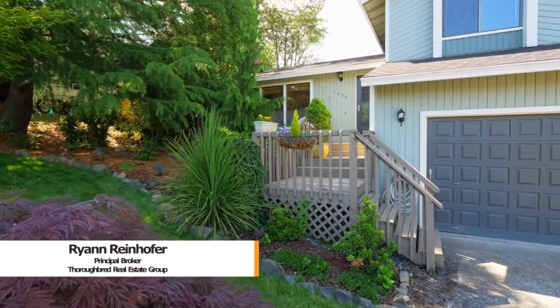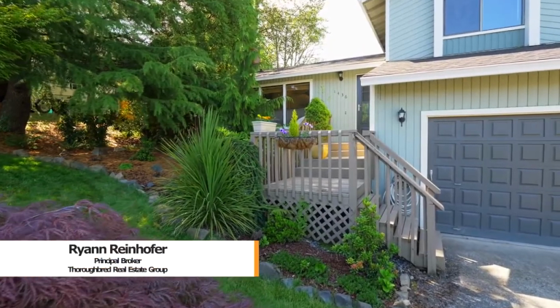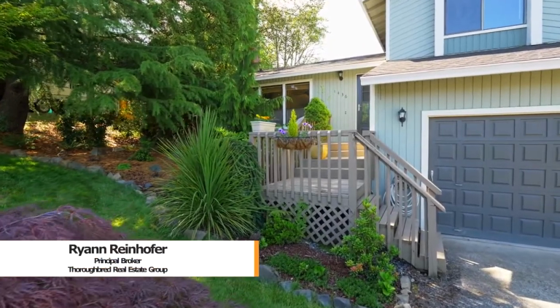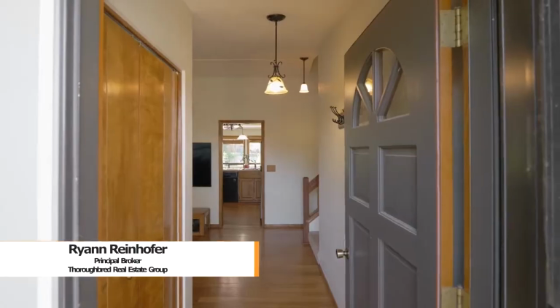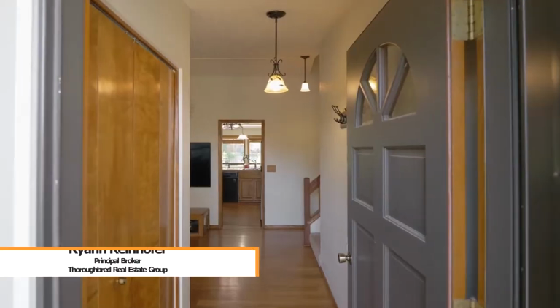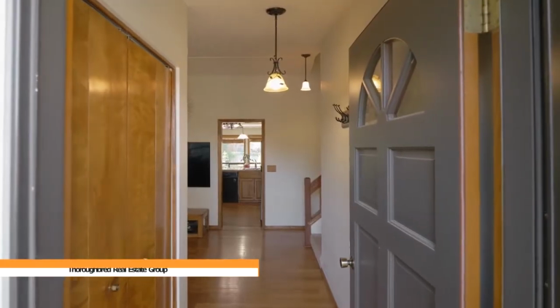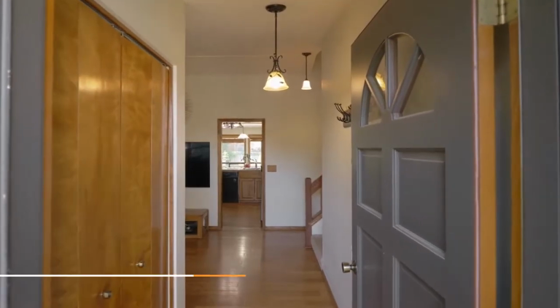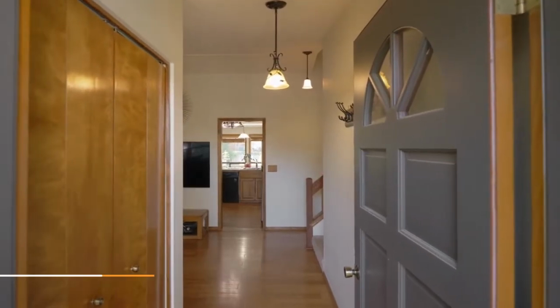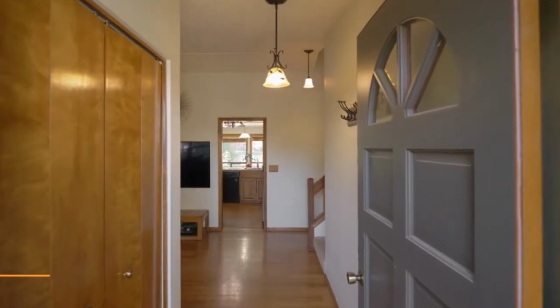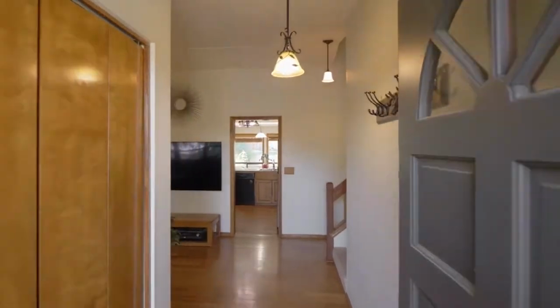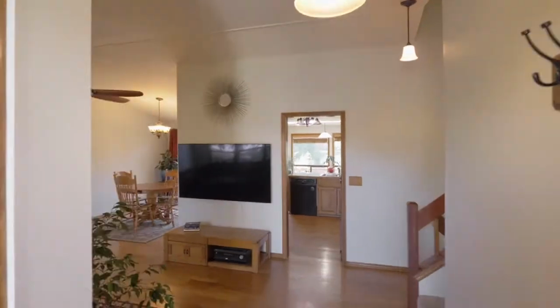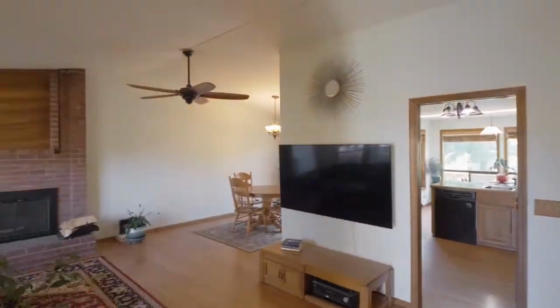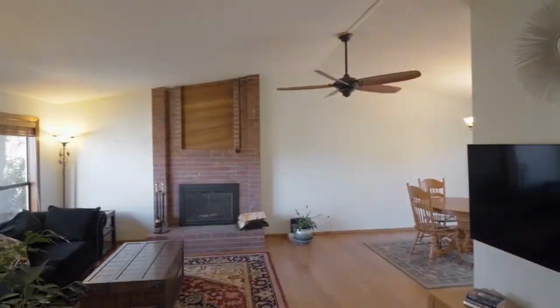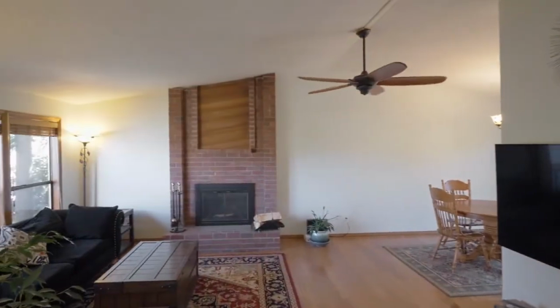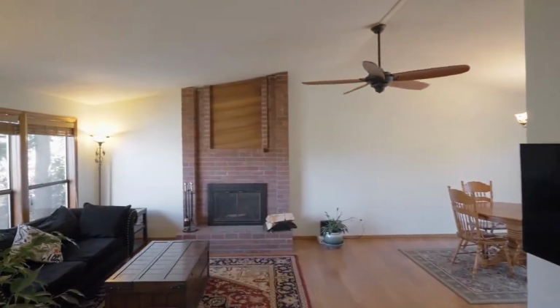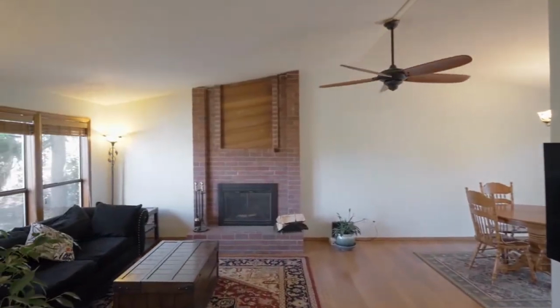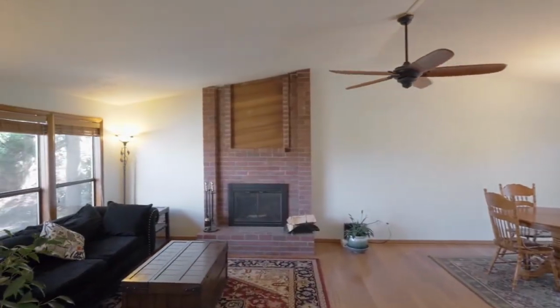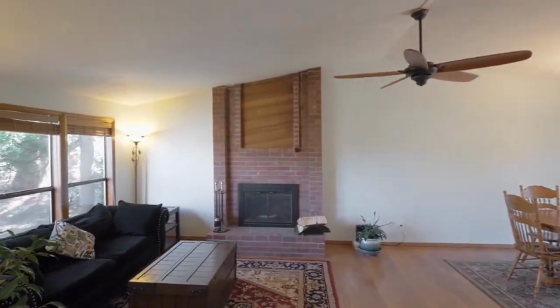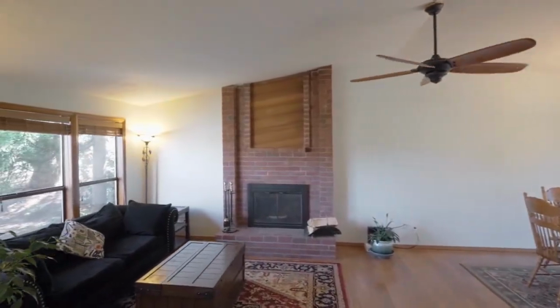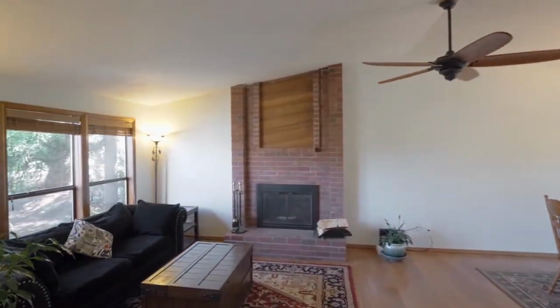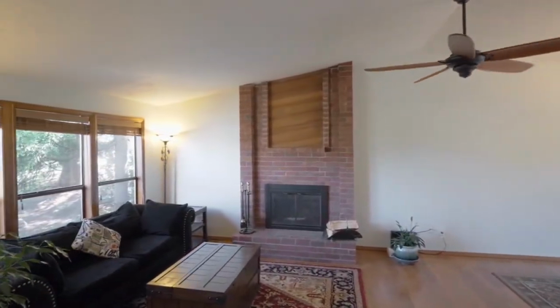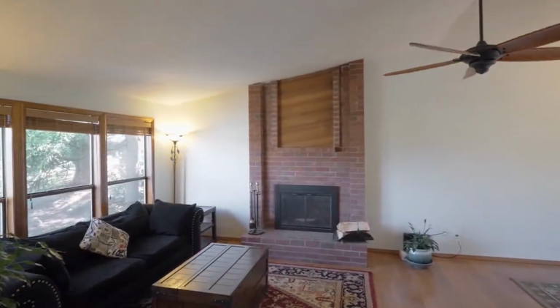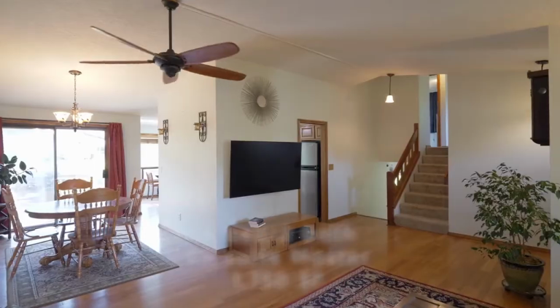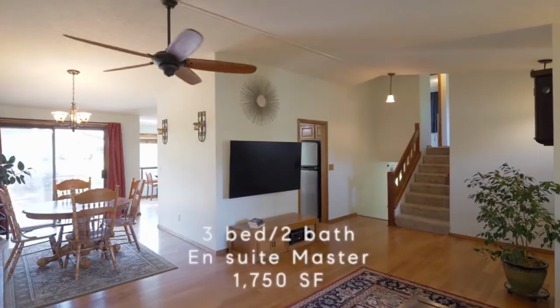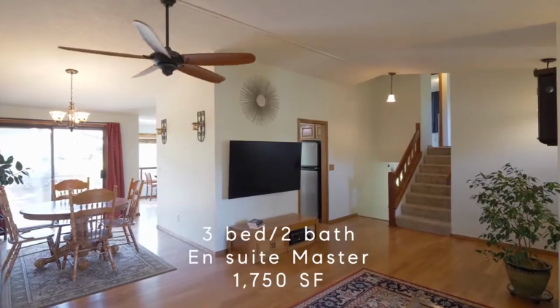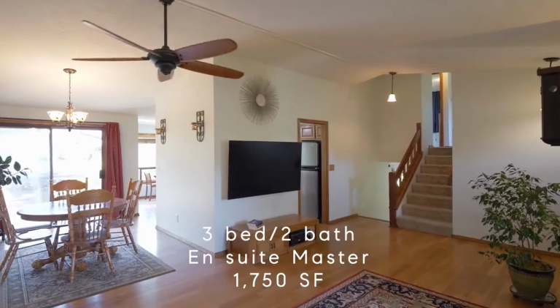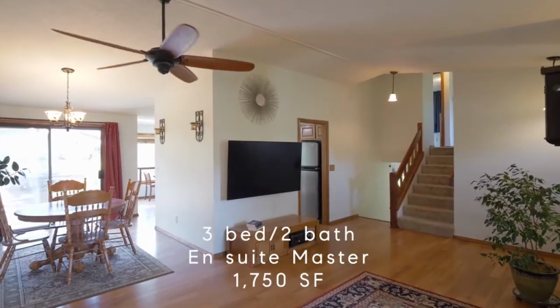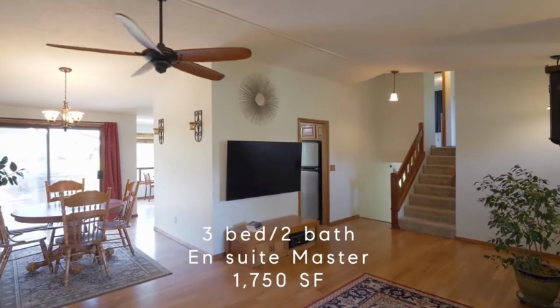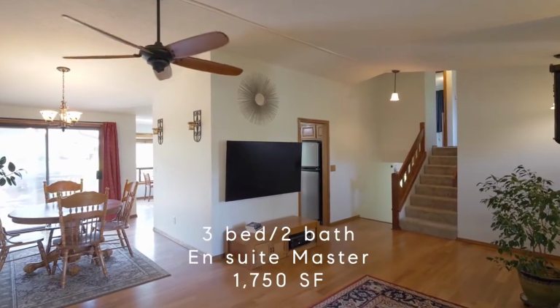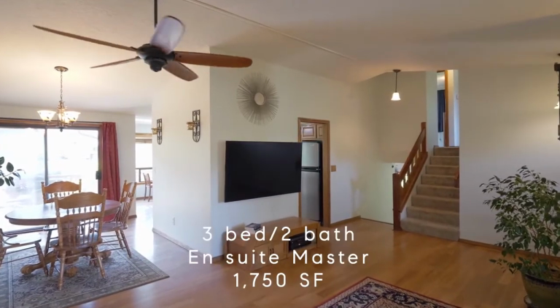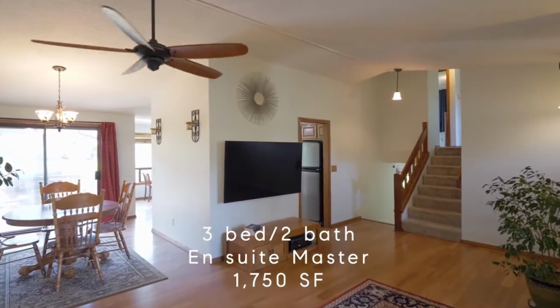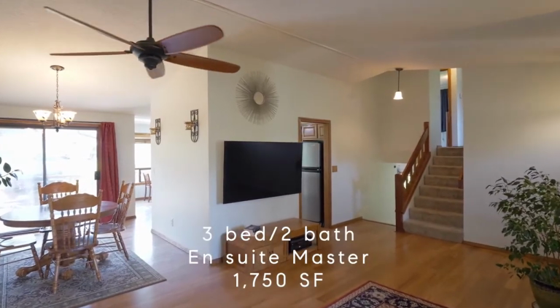Heading inside, discover an open floor plan with vaulted ceilings, a cozy fireplace, and beautiful hardwoods.